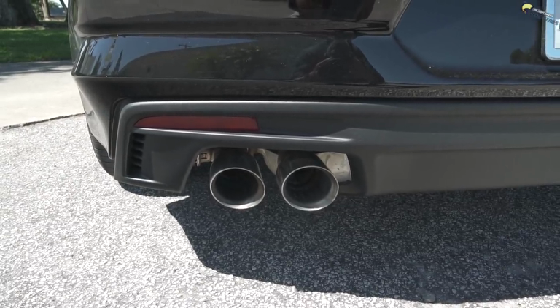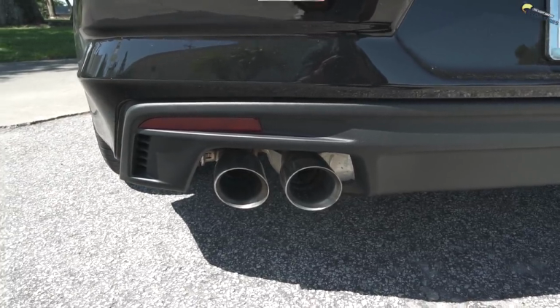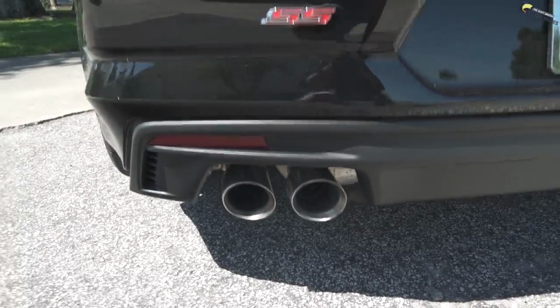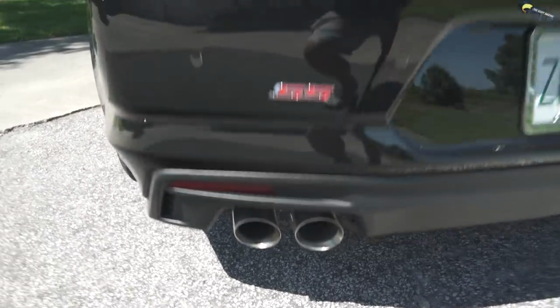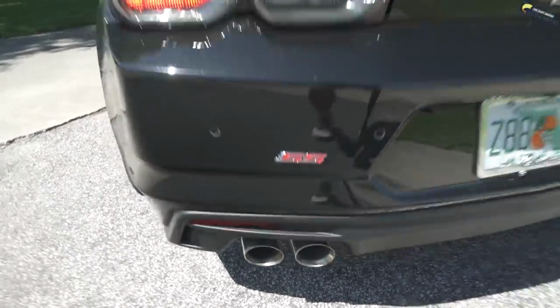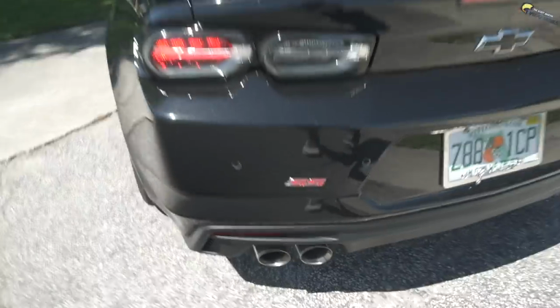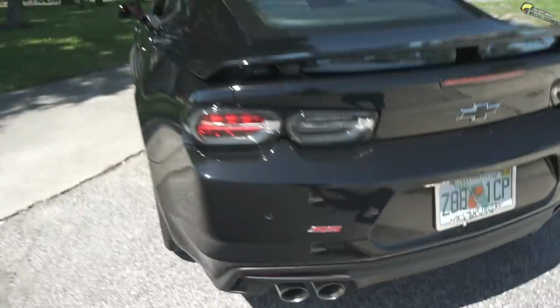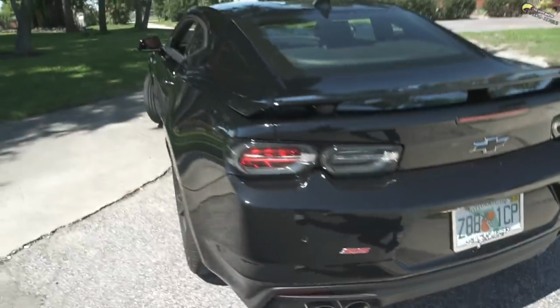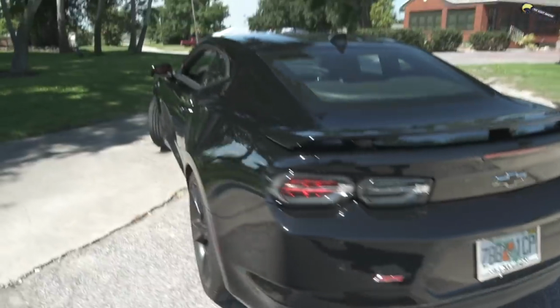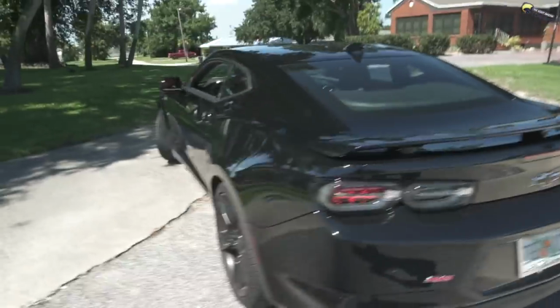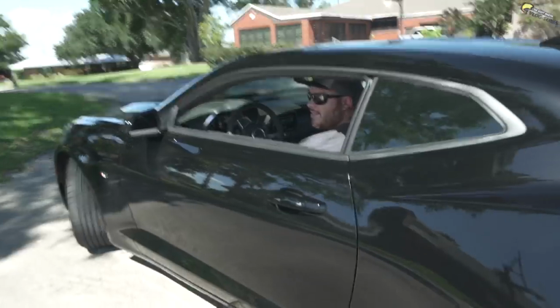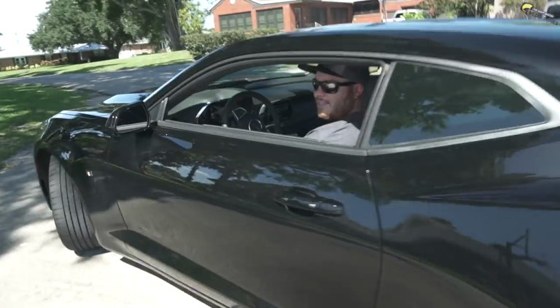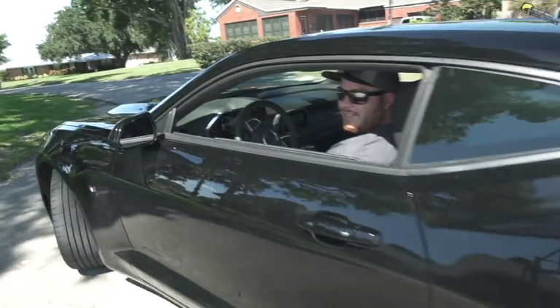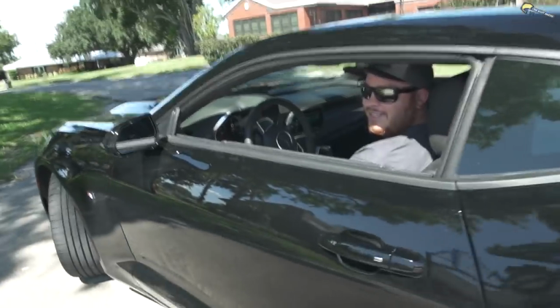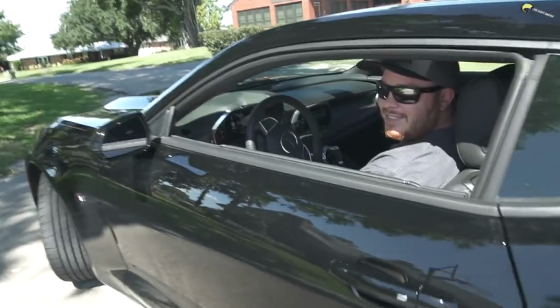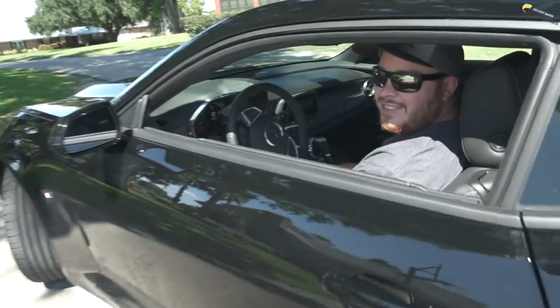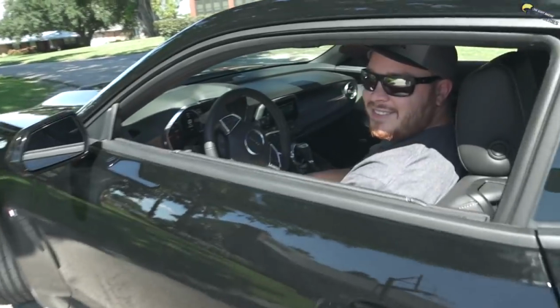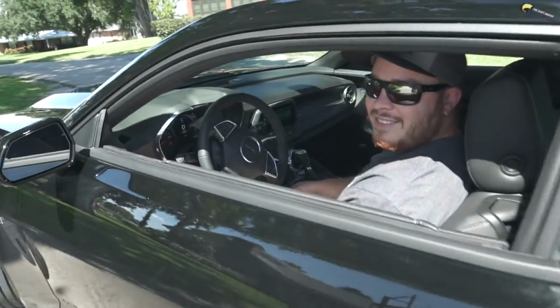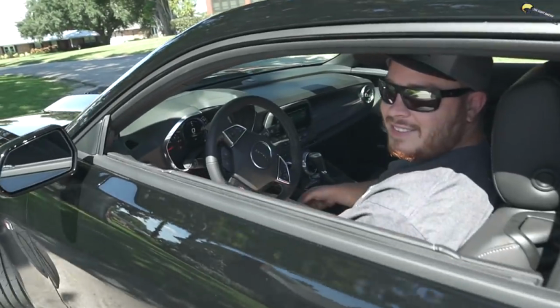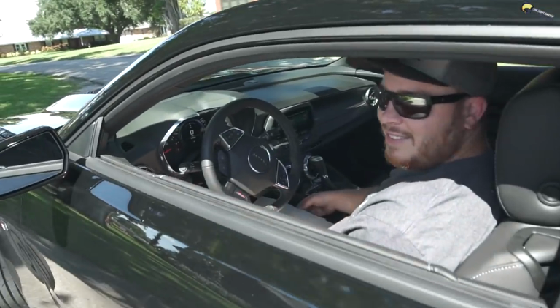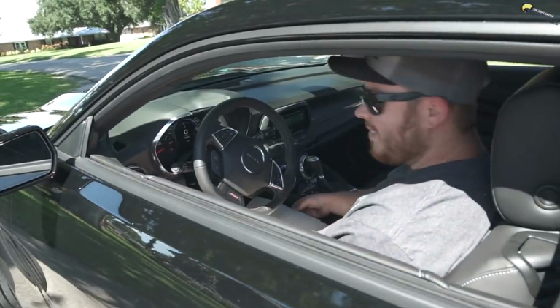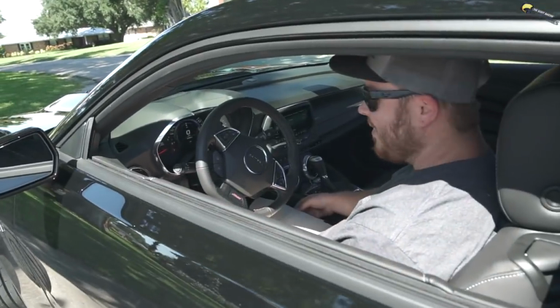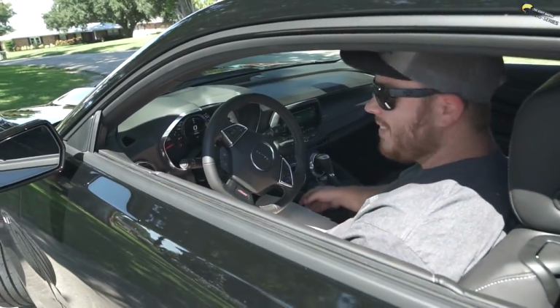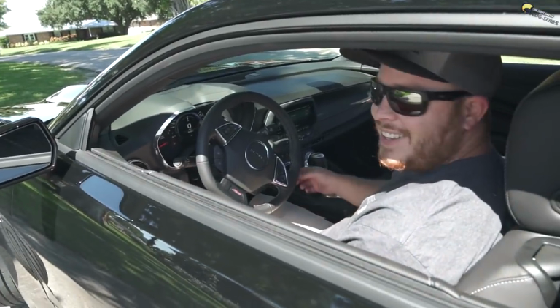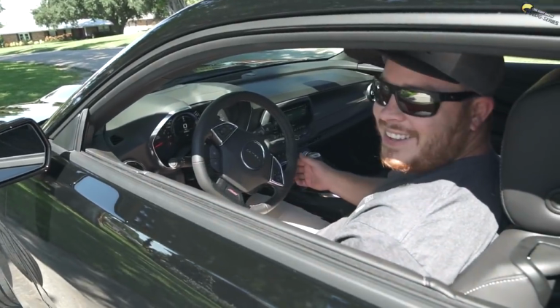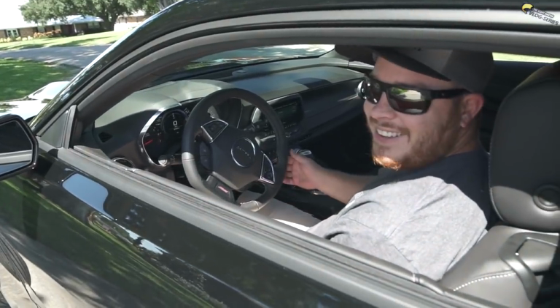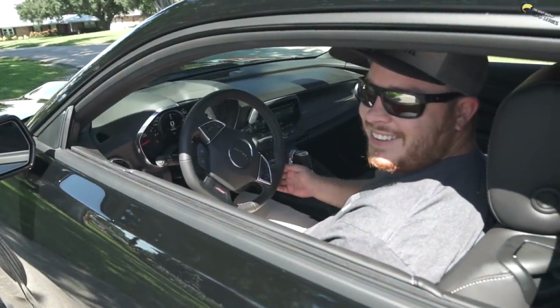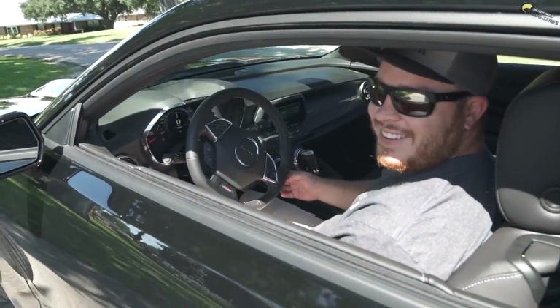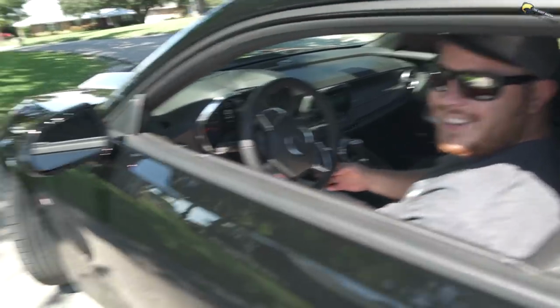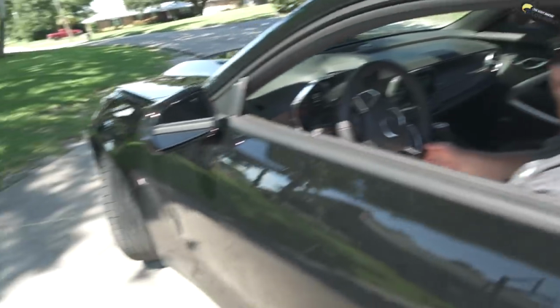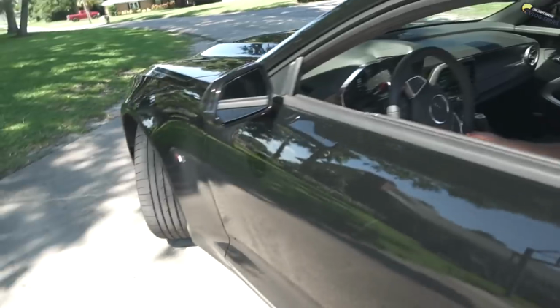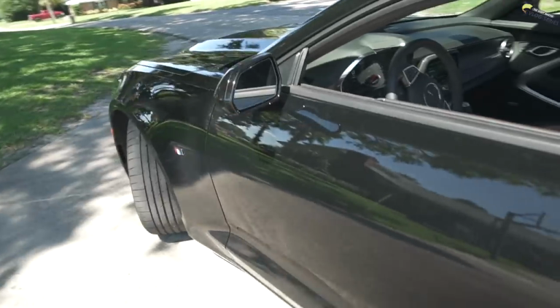Oh, that's sweet, dude. B, your car is BA, my friend. It's BA. Yes.